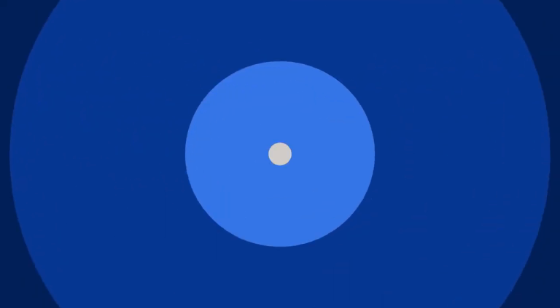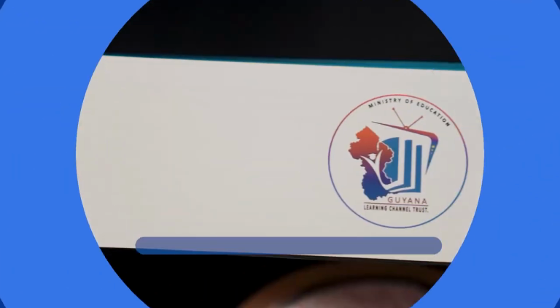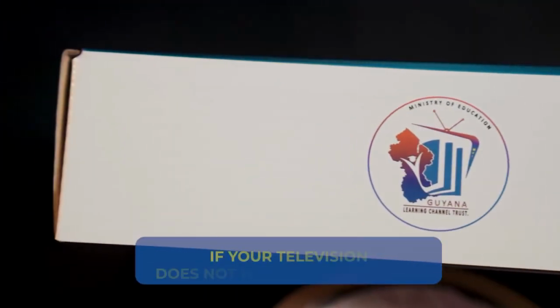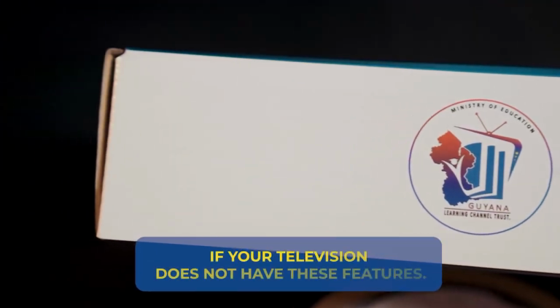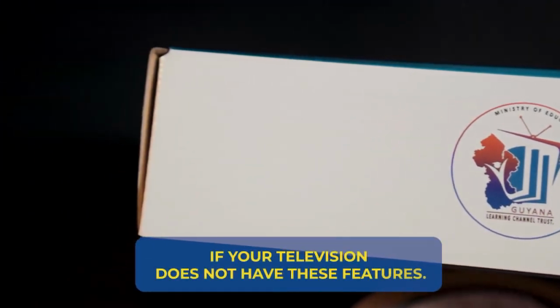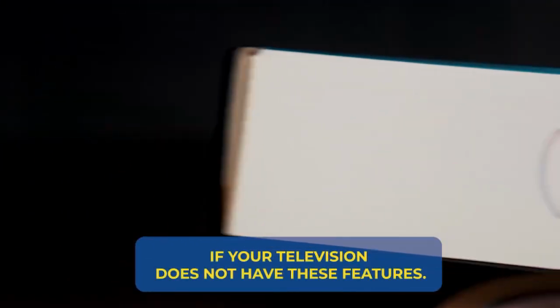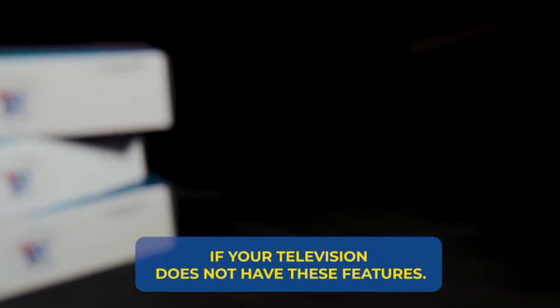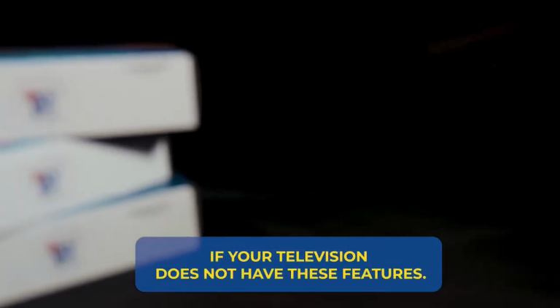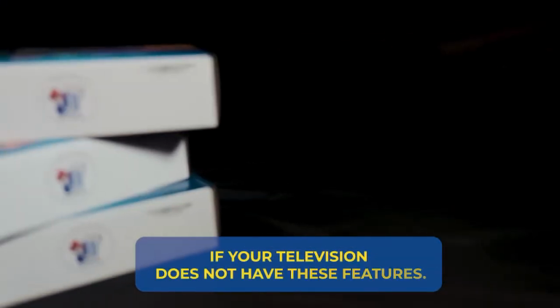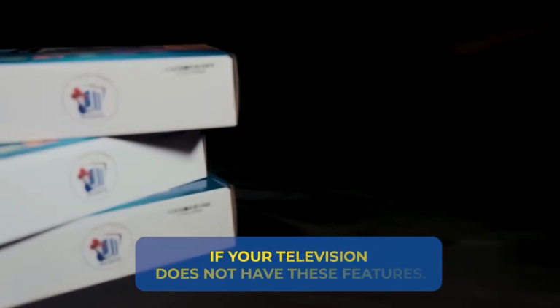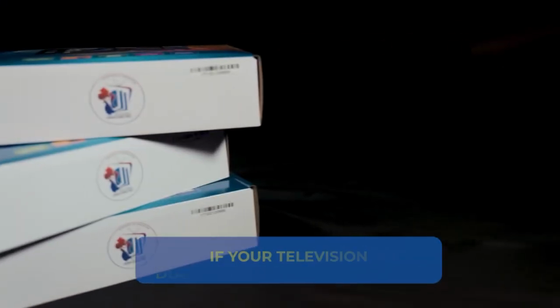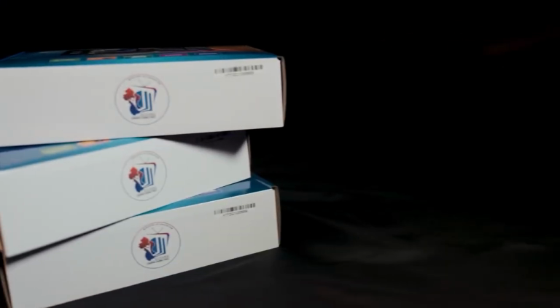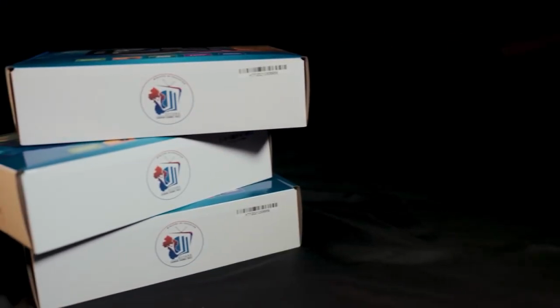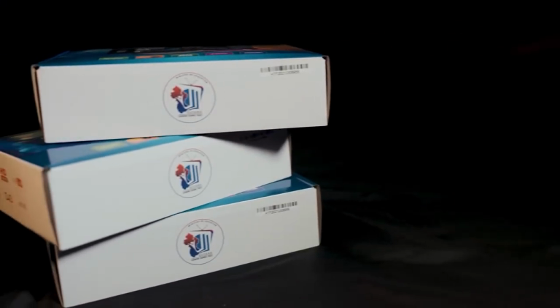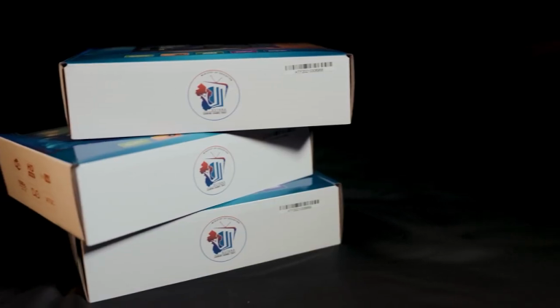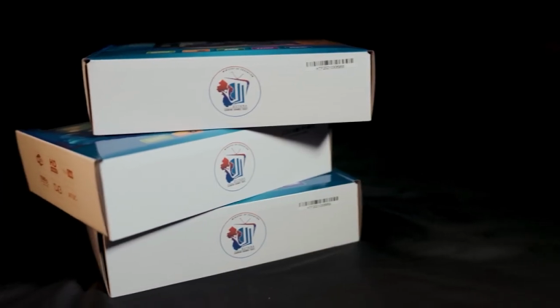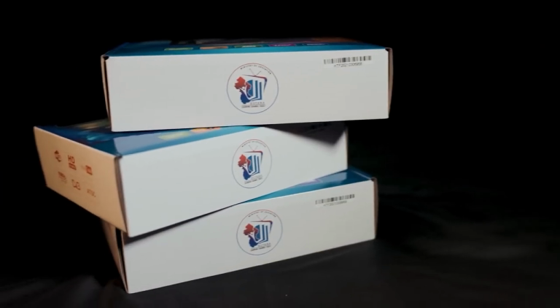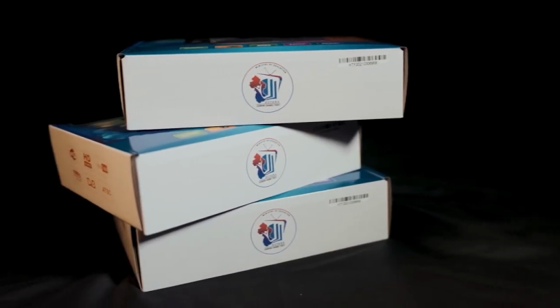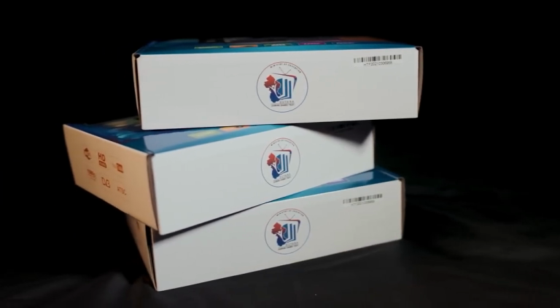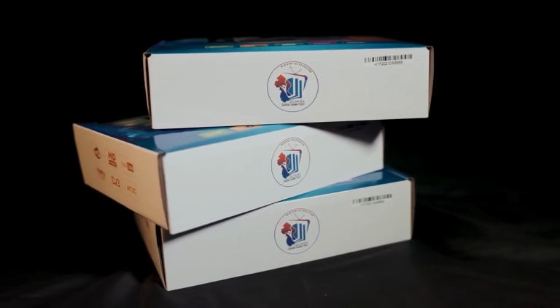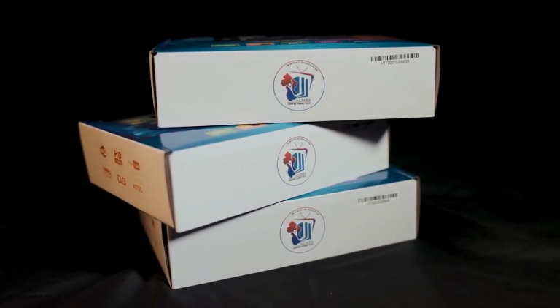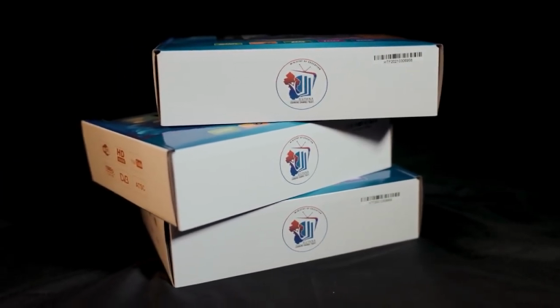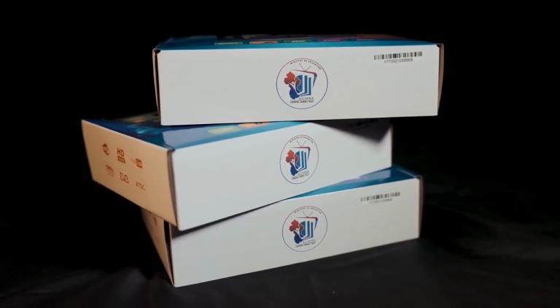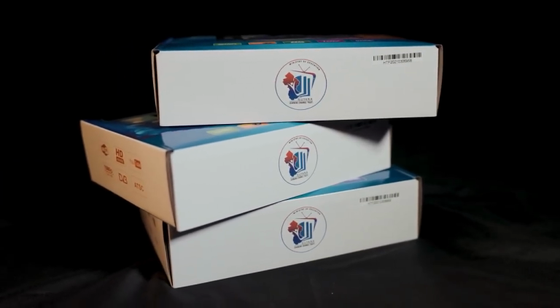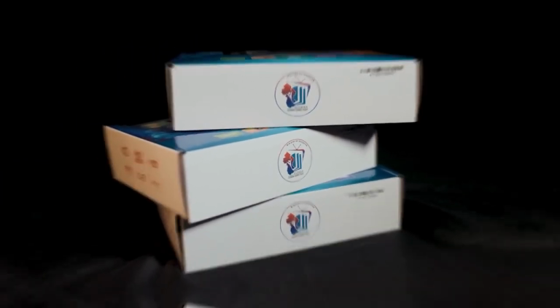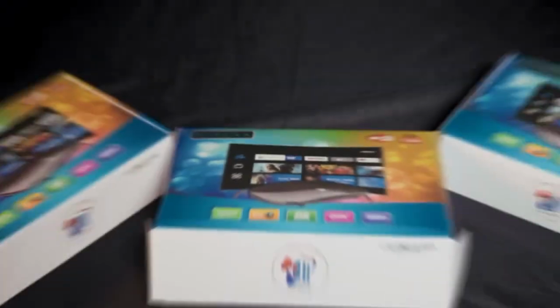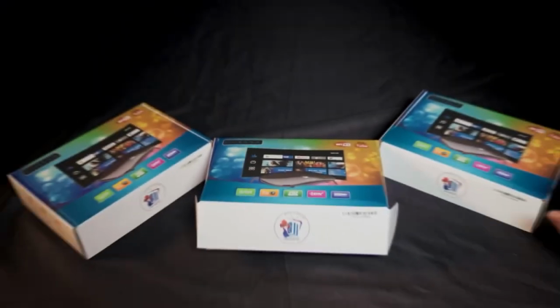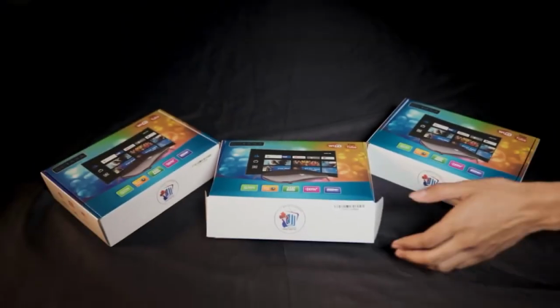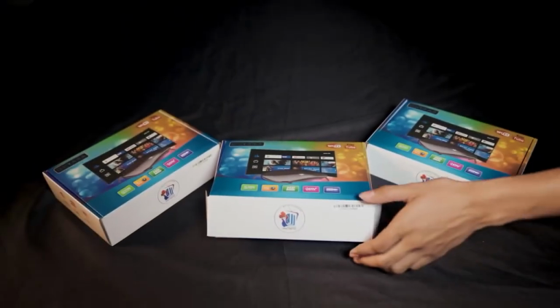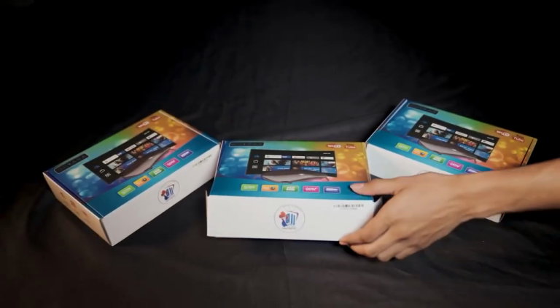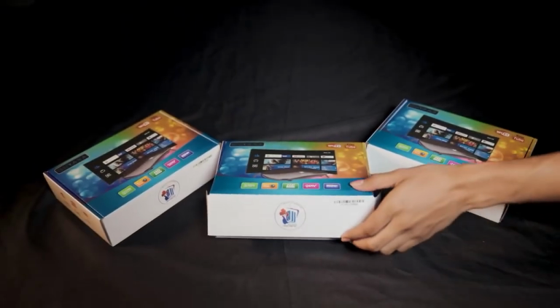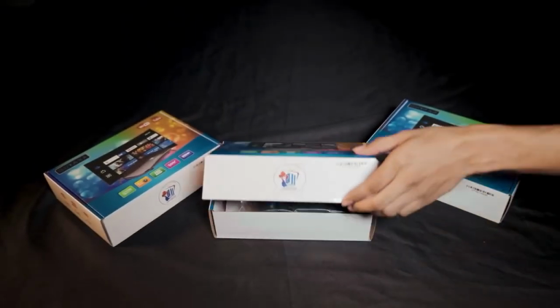If your television does not have these features, you will need one of our digital television boxes, which we will be distributing very soon.